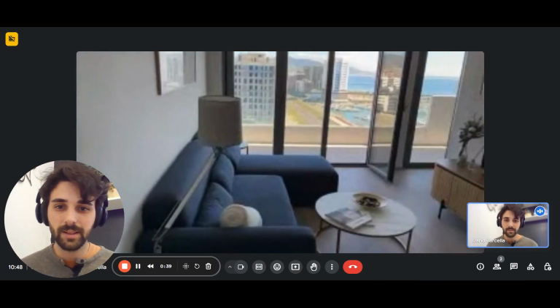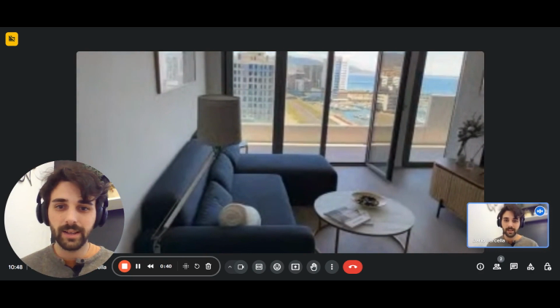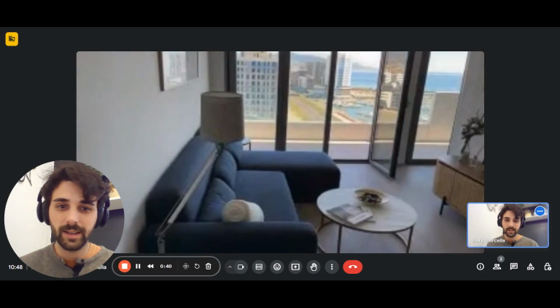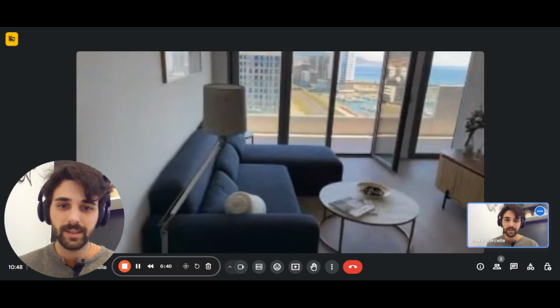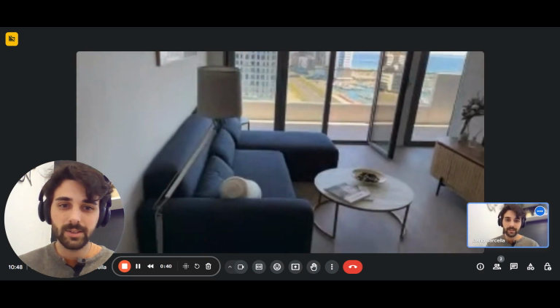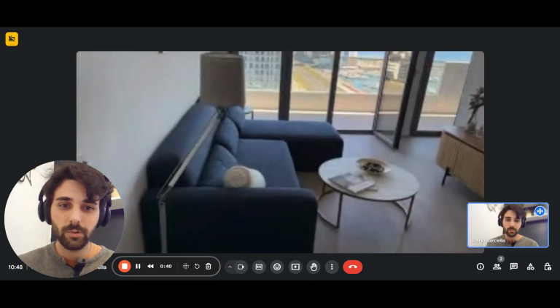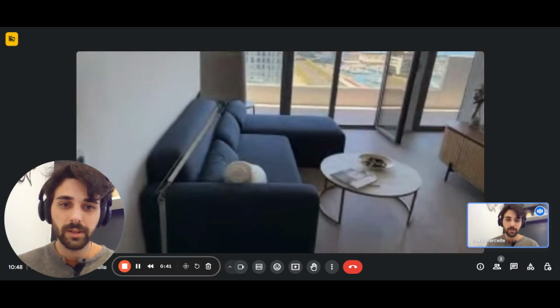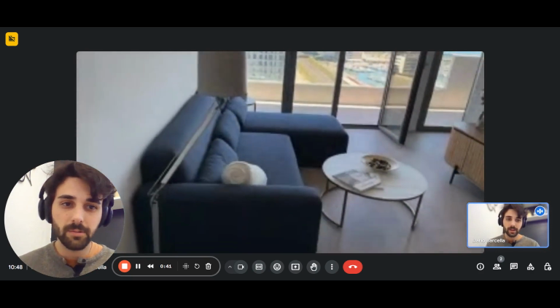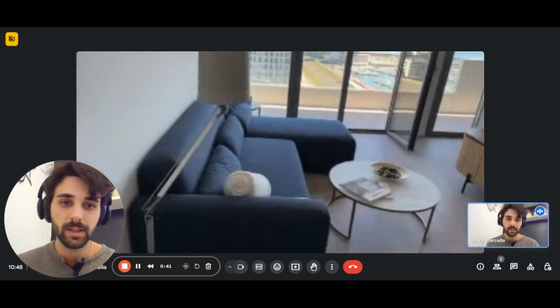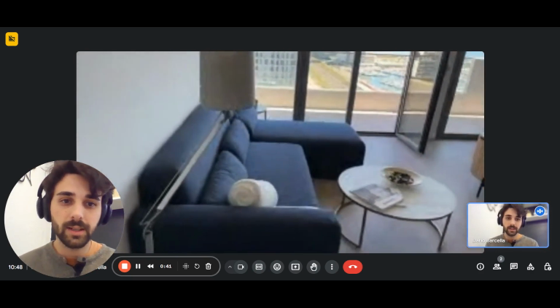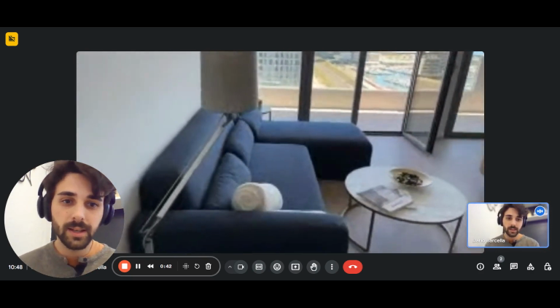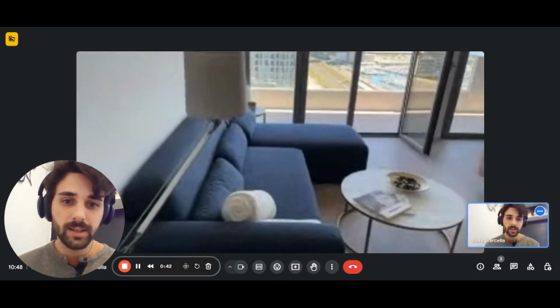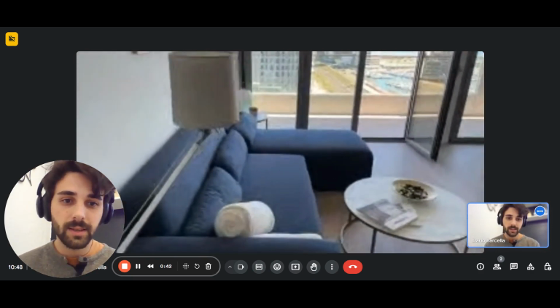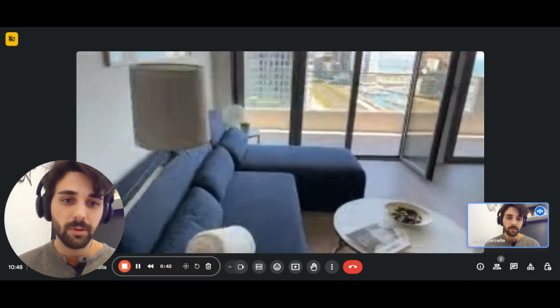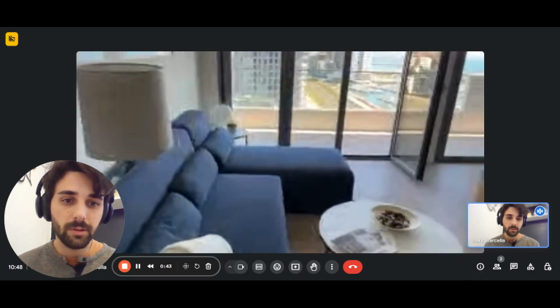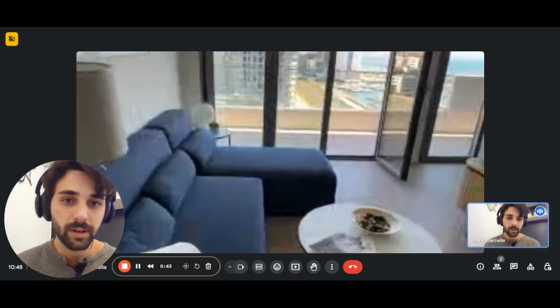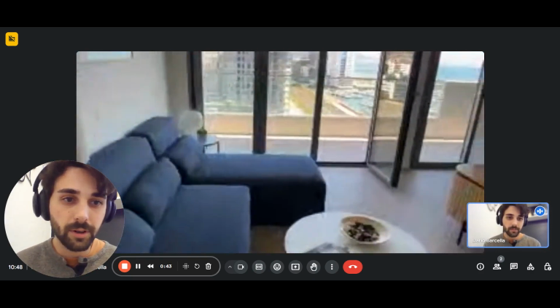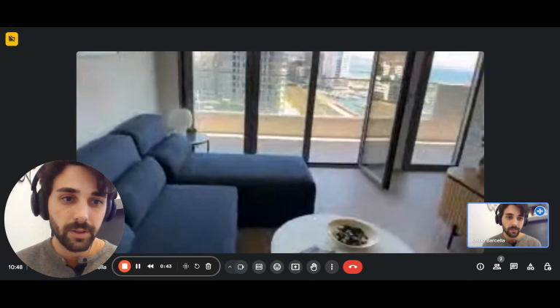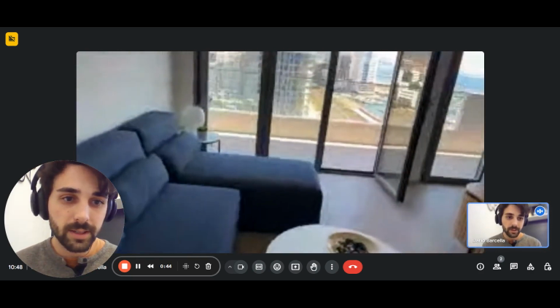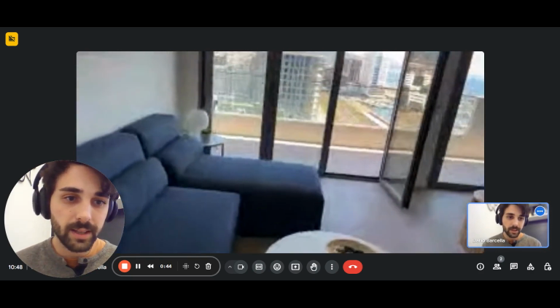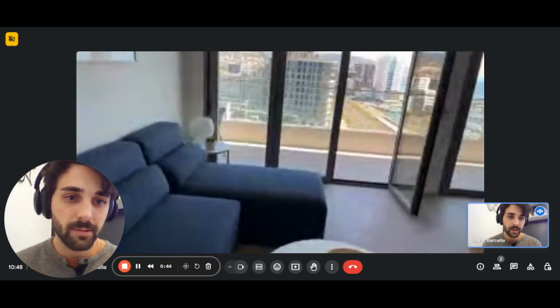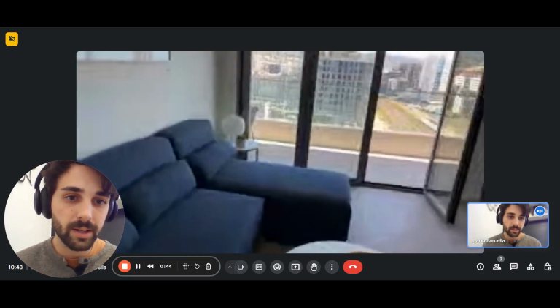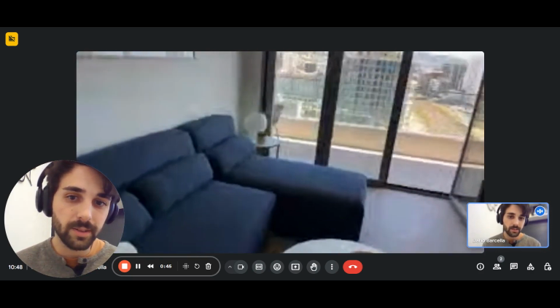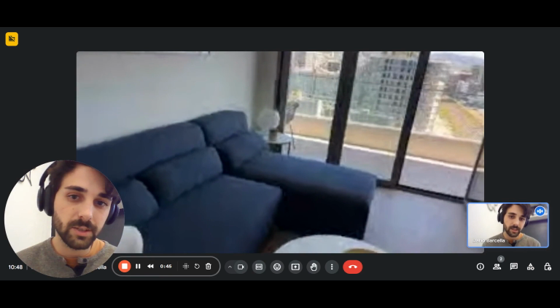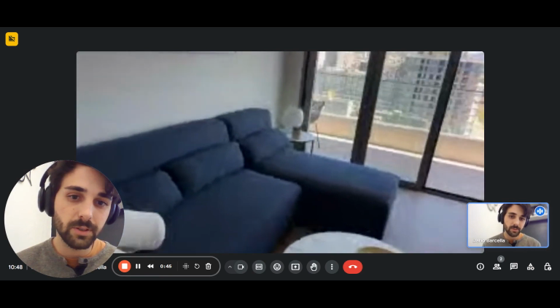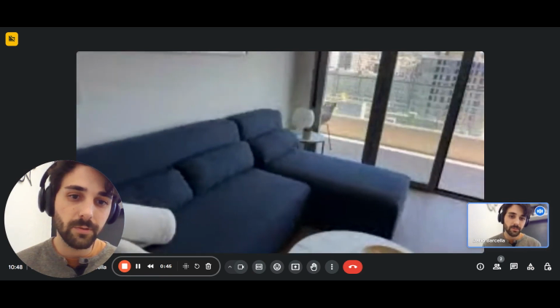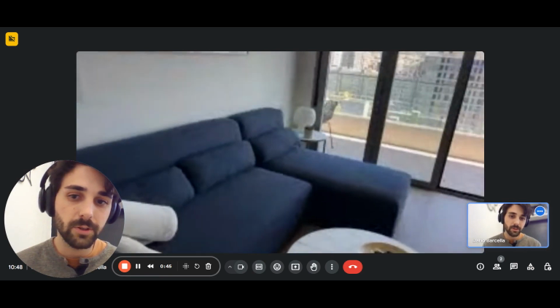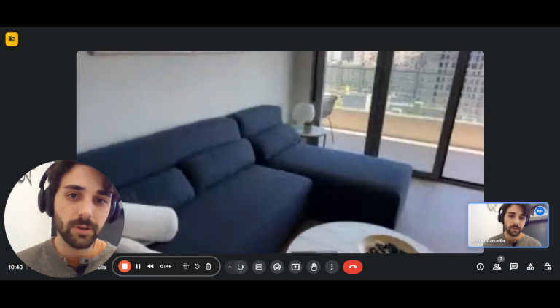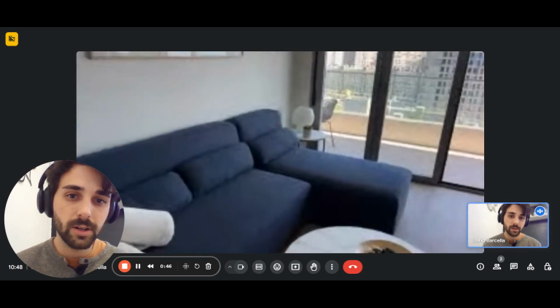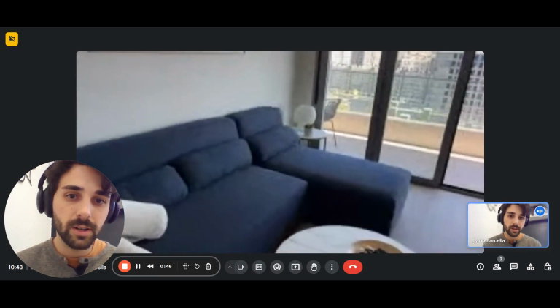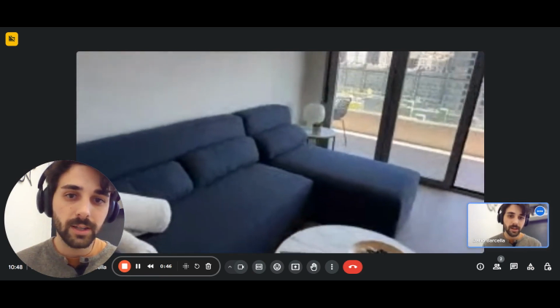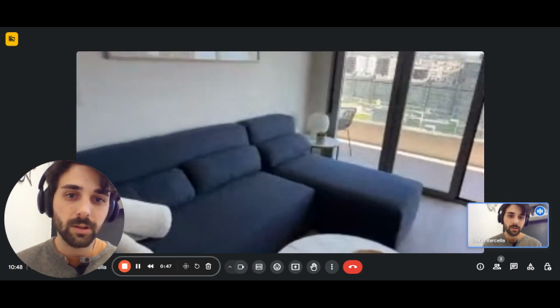We have a sofa right here with a table right in front of it, and then we have a nice piece of furniture as well.